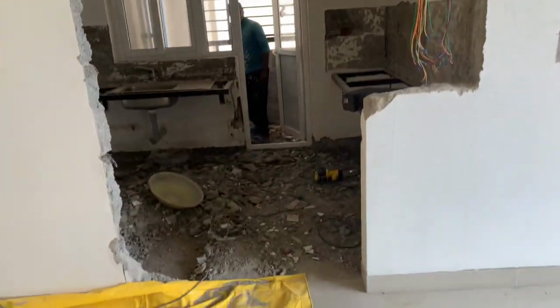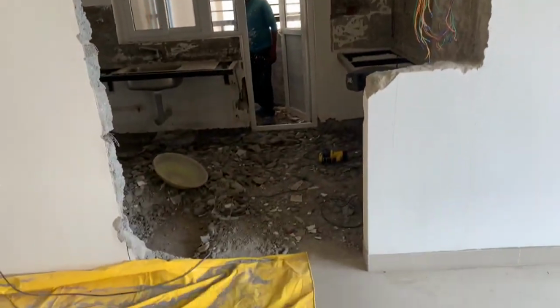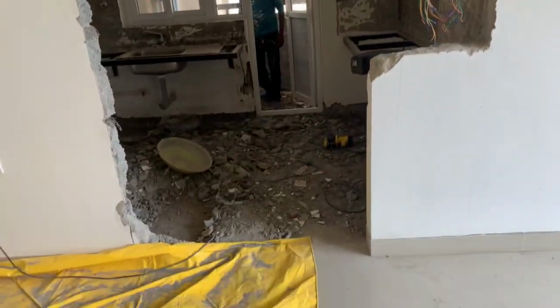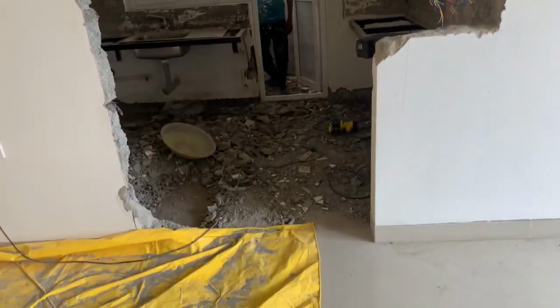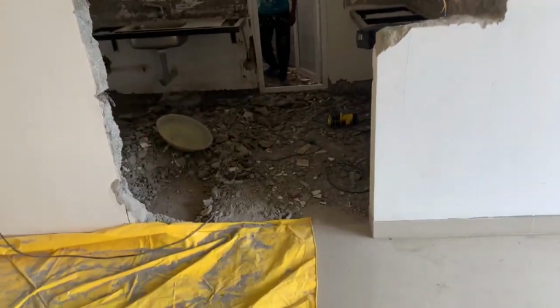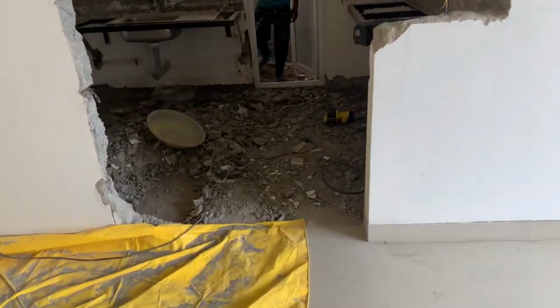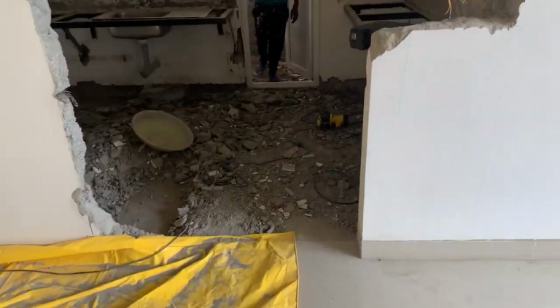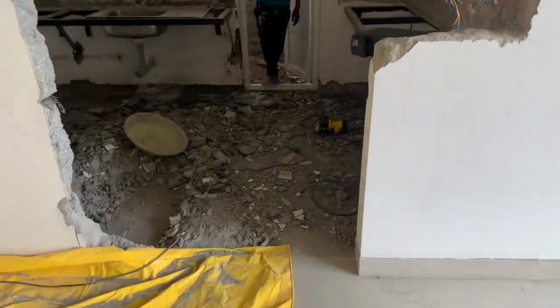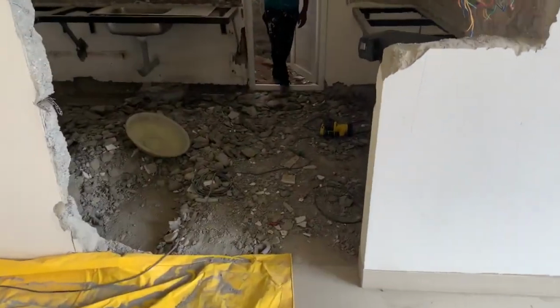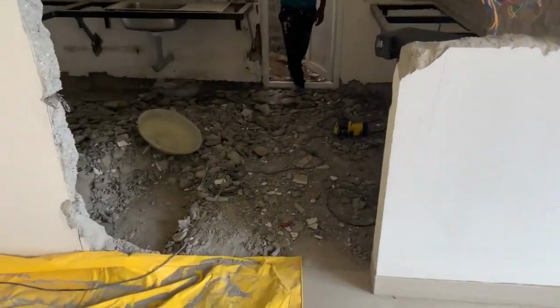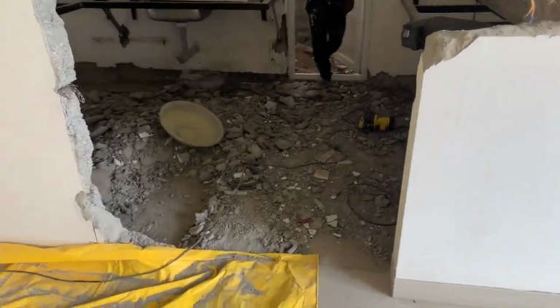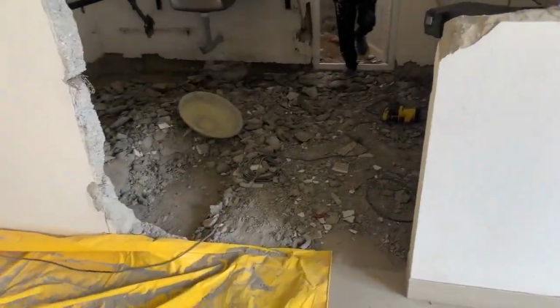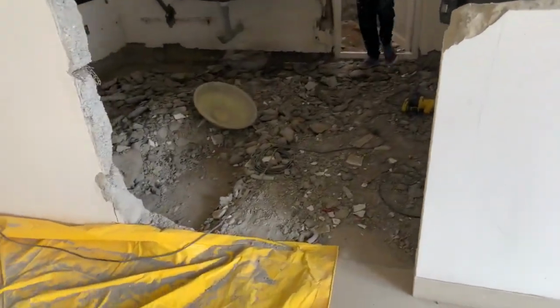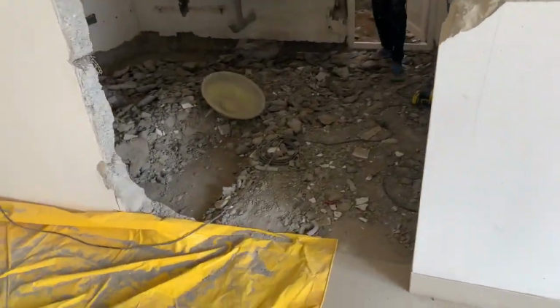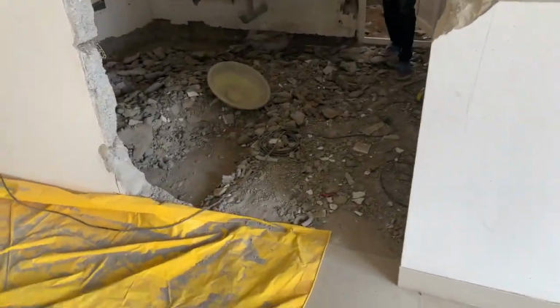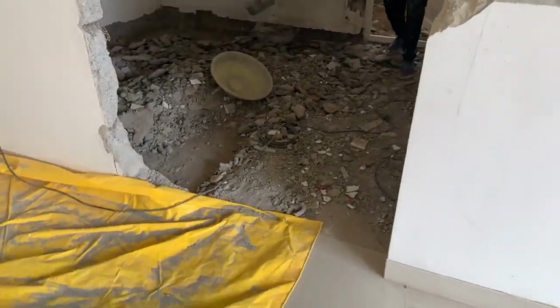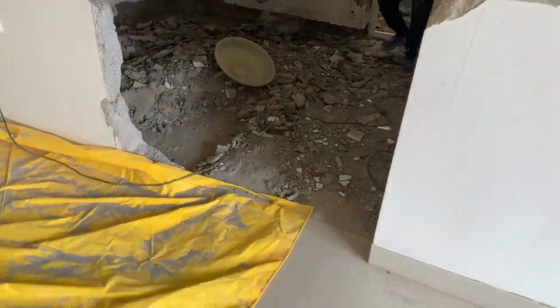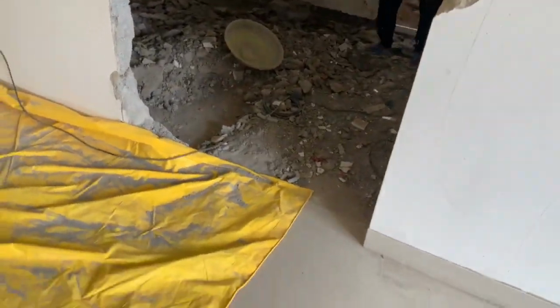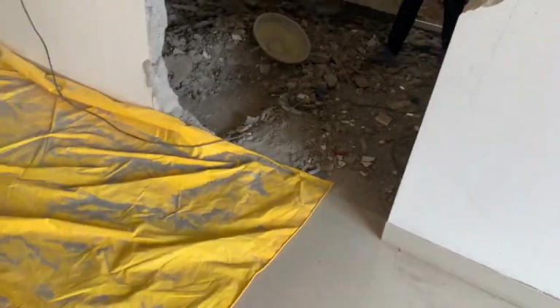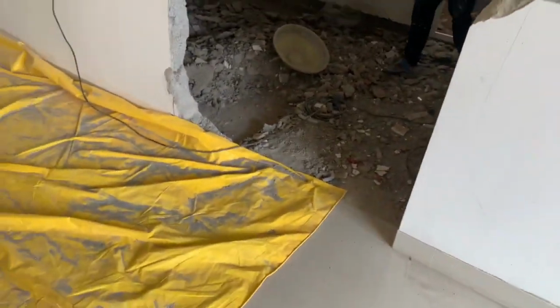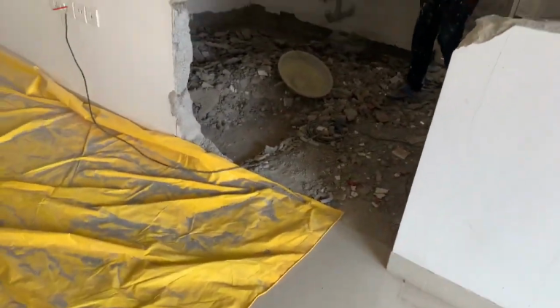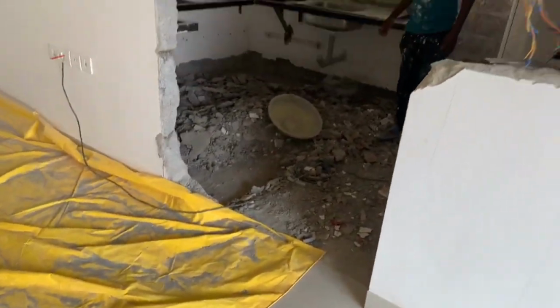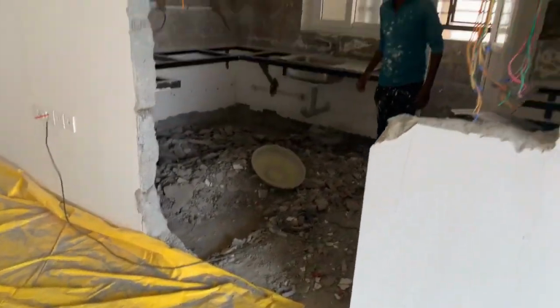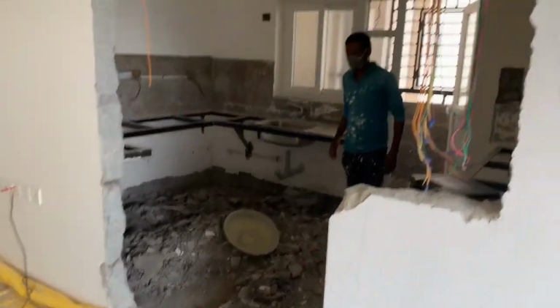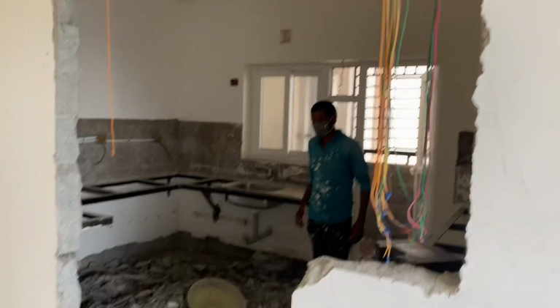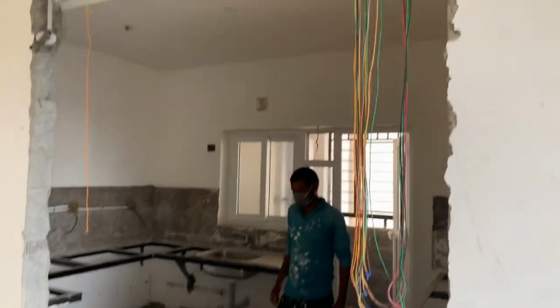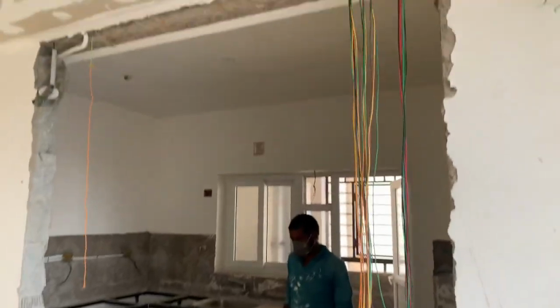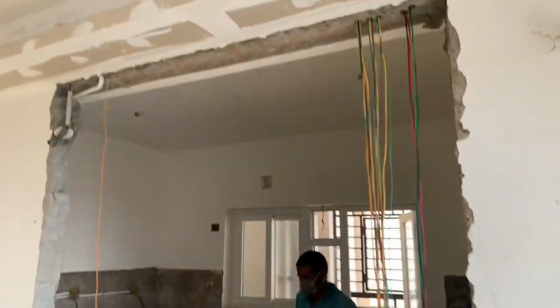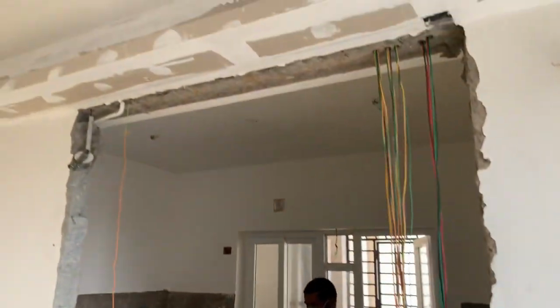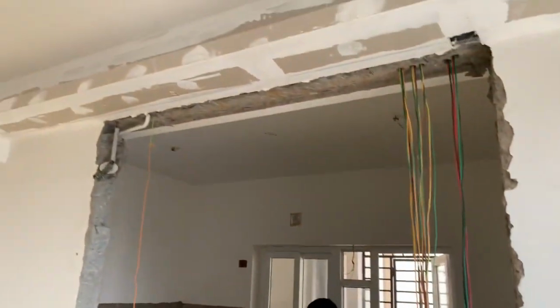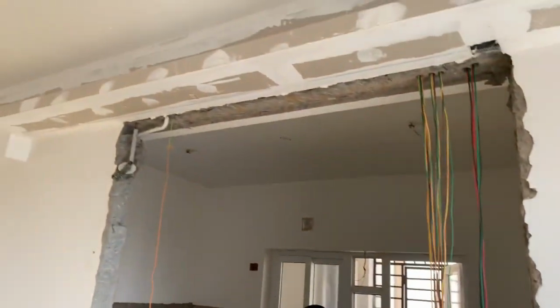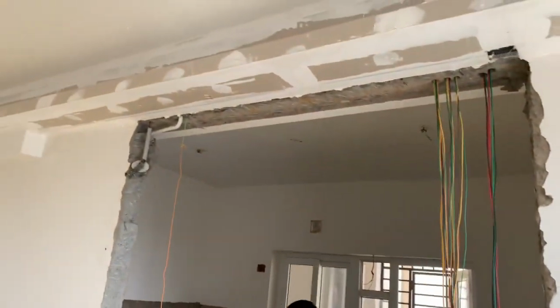Hello everyone, my name is Nabeen Kumar. In this video, we will talk about this kitchen.